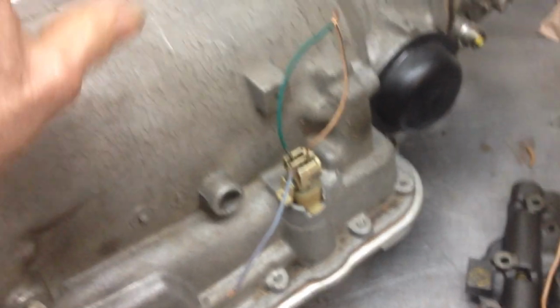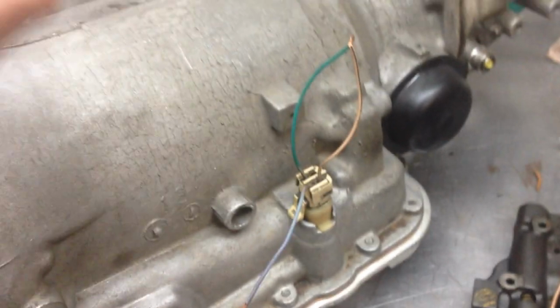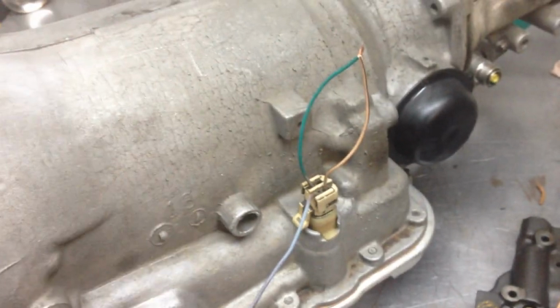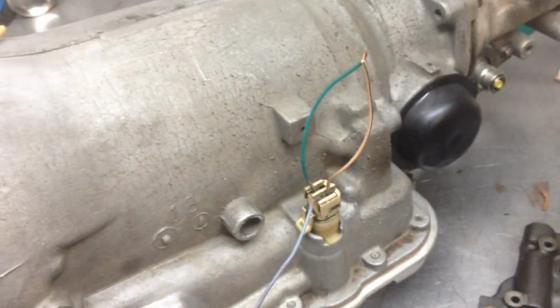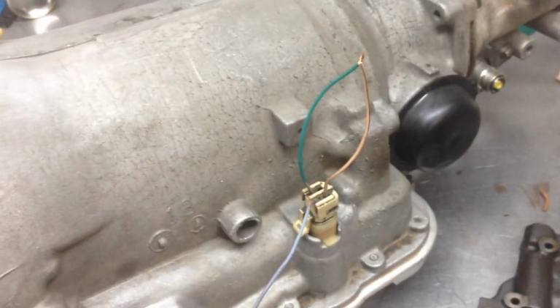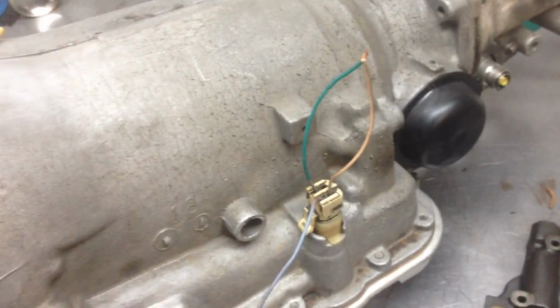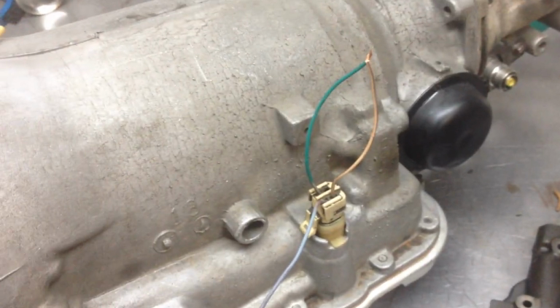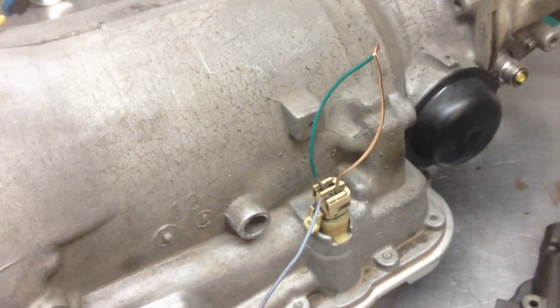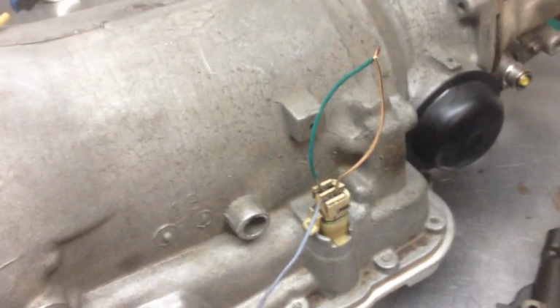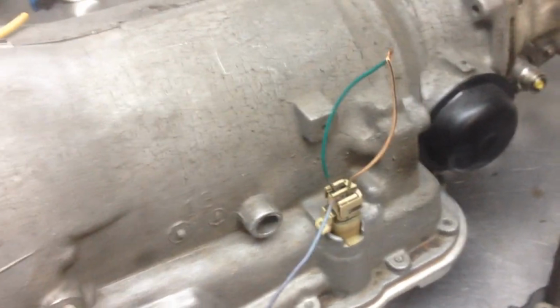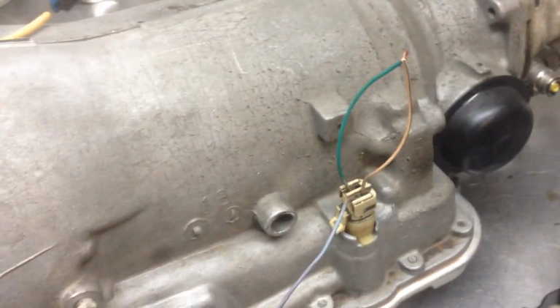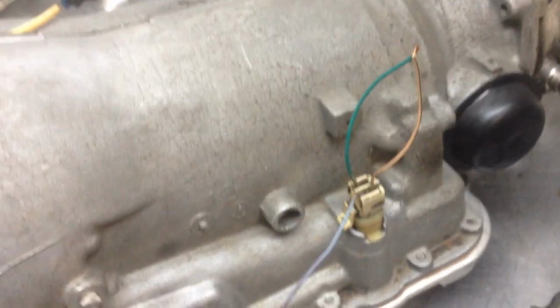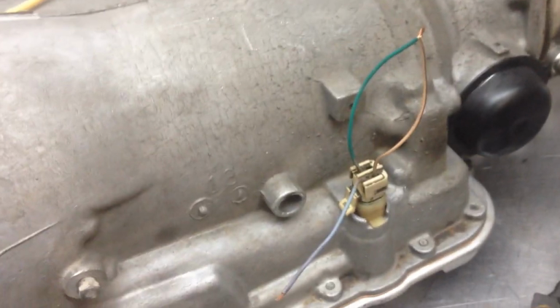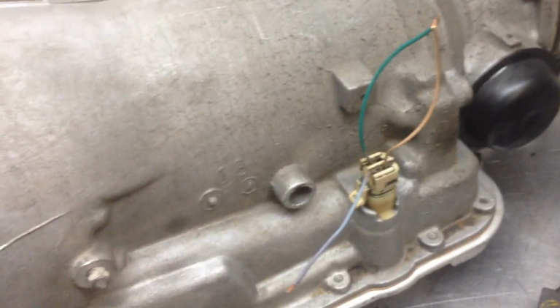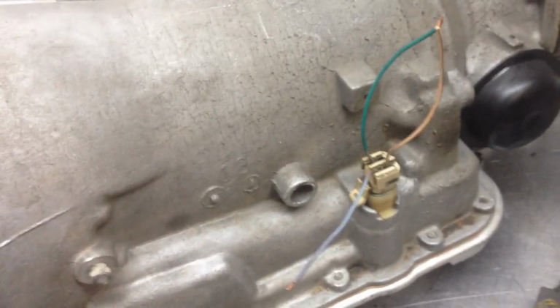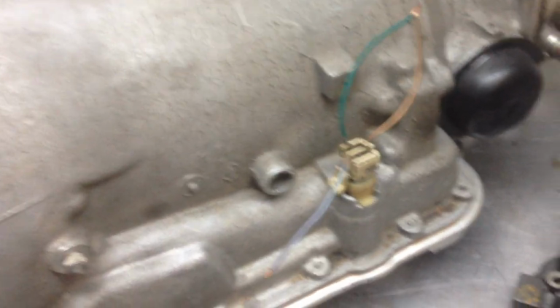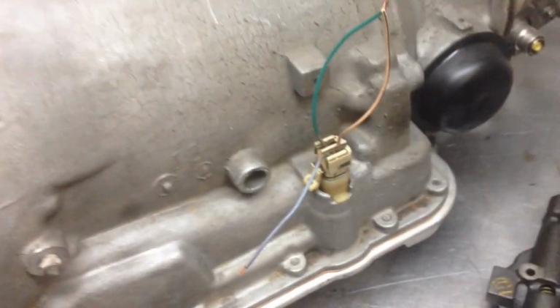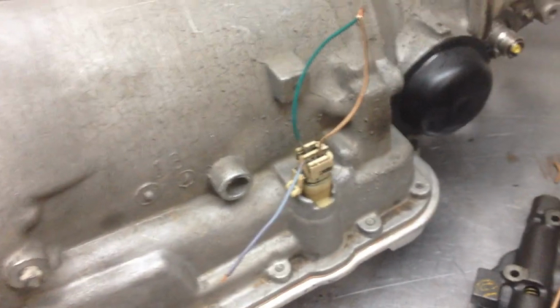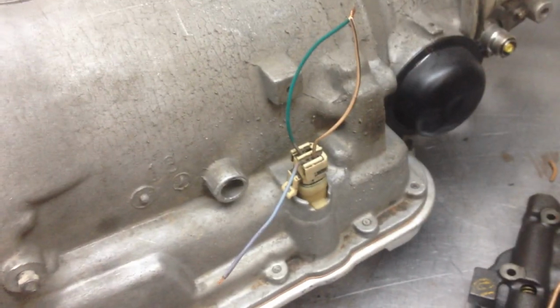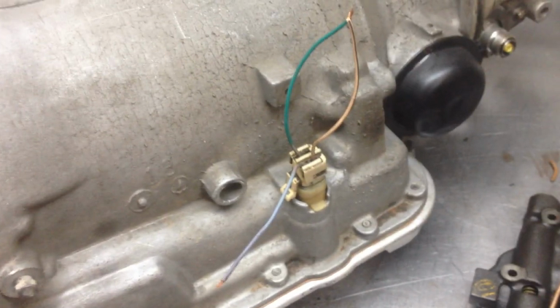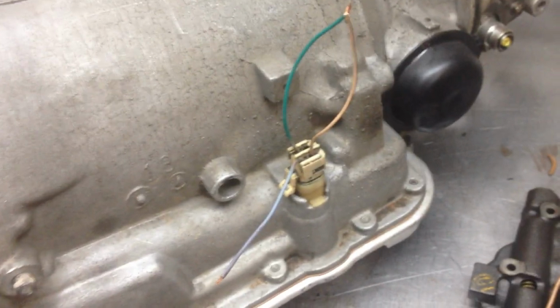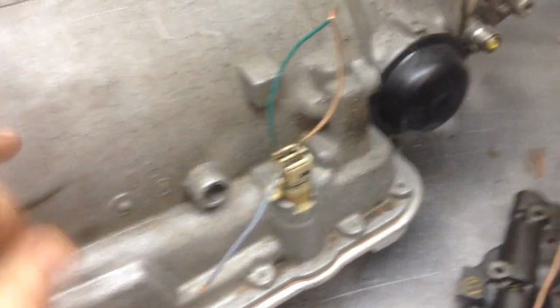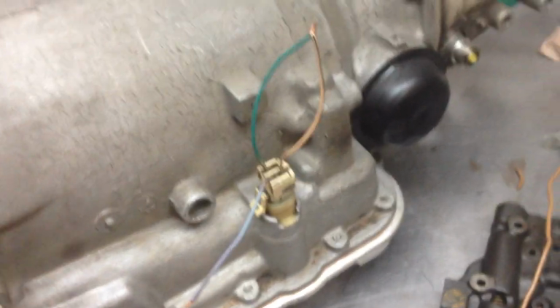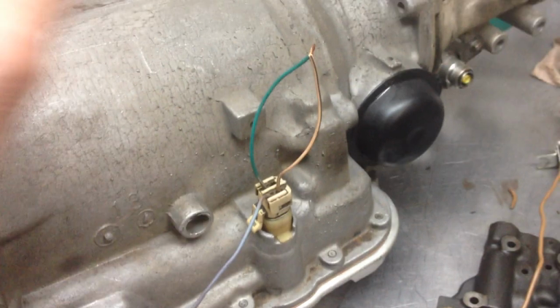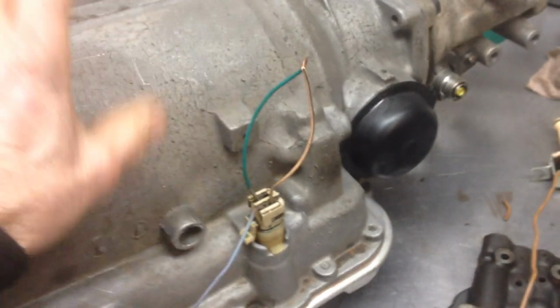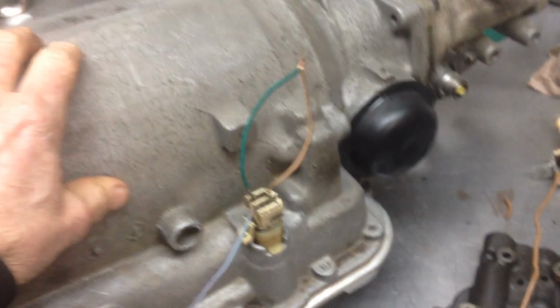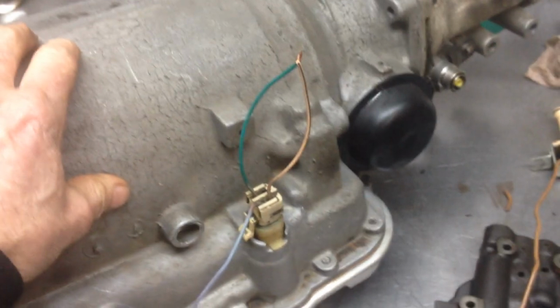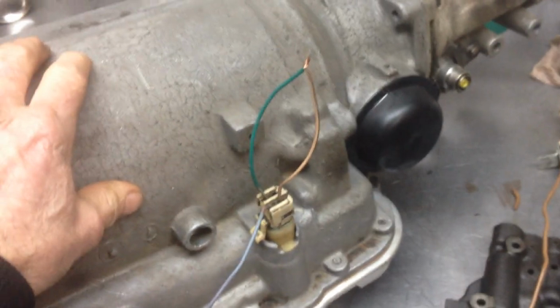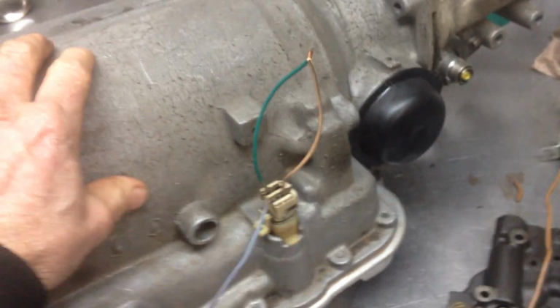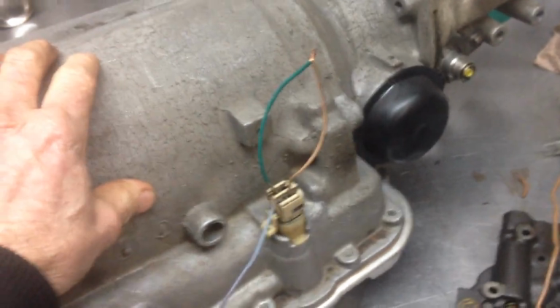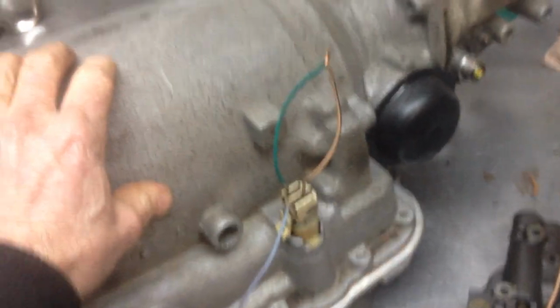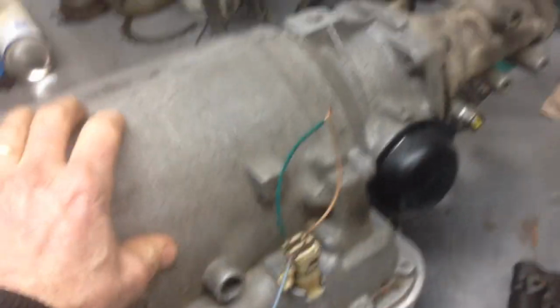You don't need a brake switch, you don't need a vacuum switch, you don't need anything else — as long as you don't have a big cam.